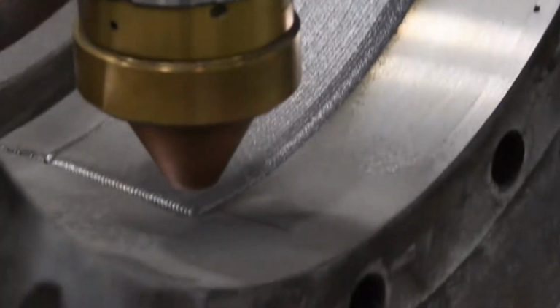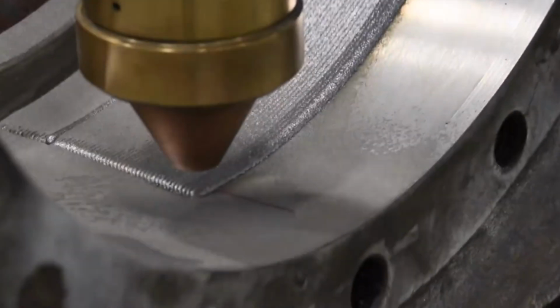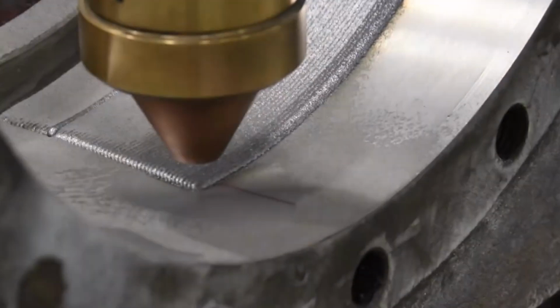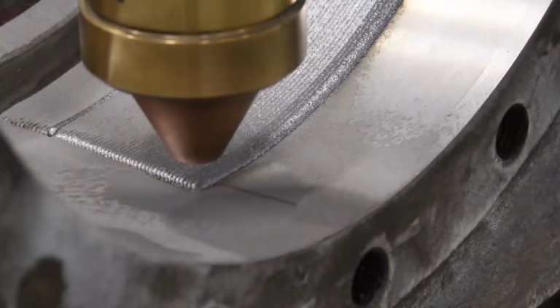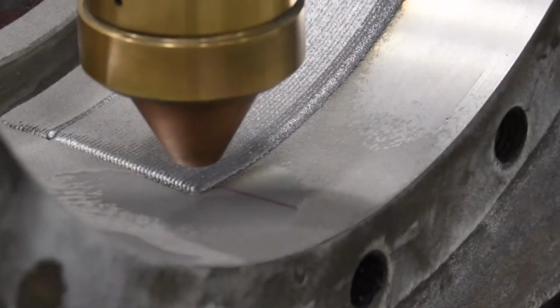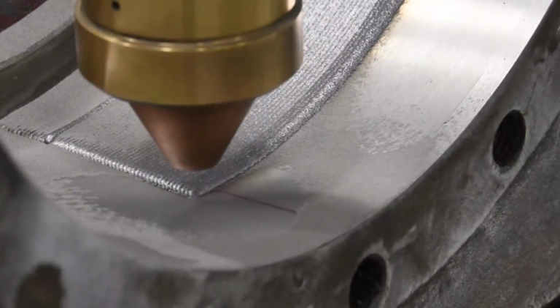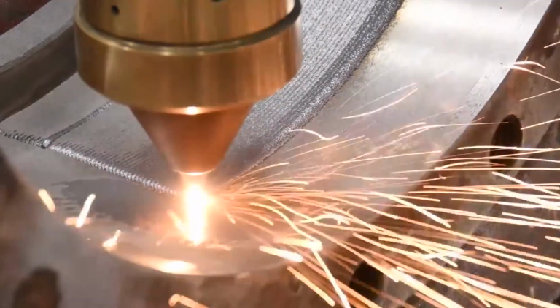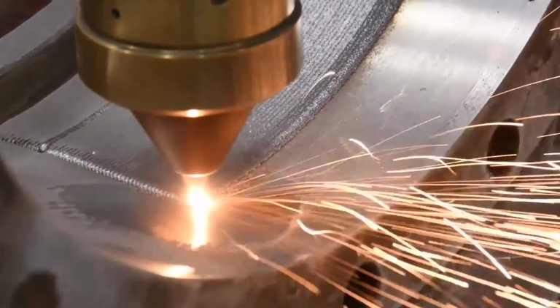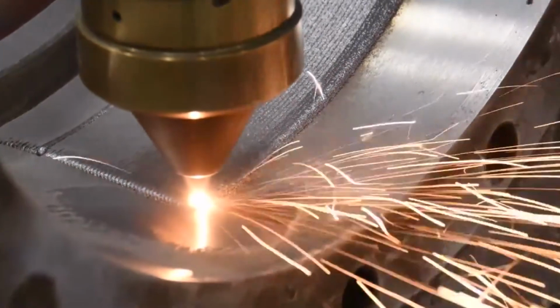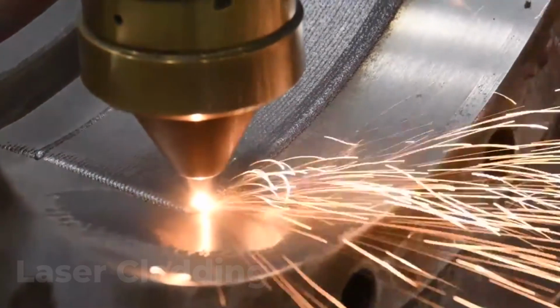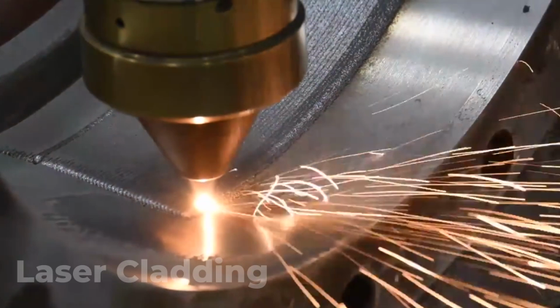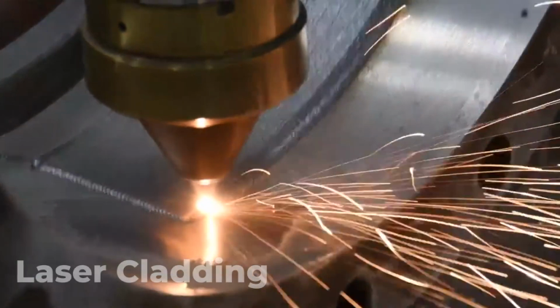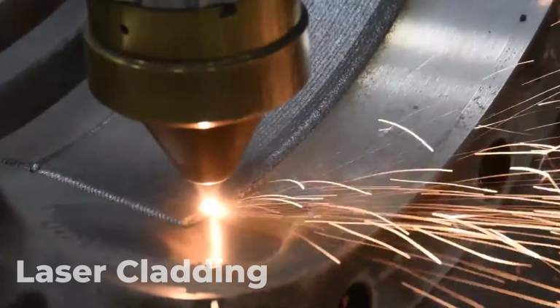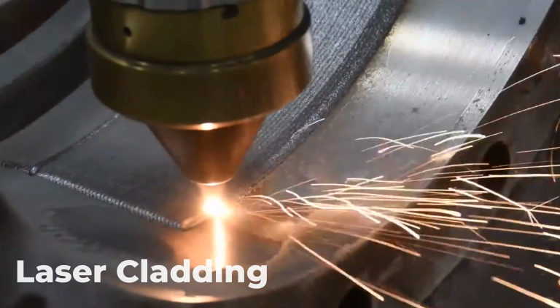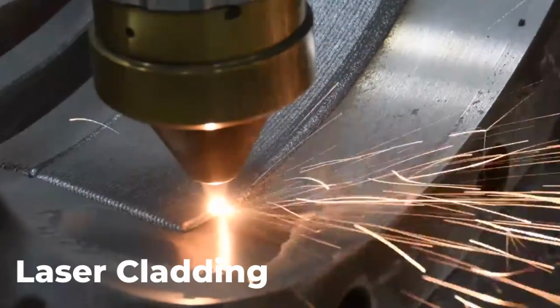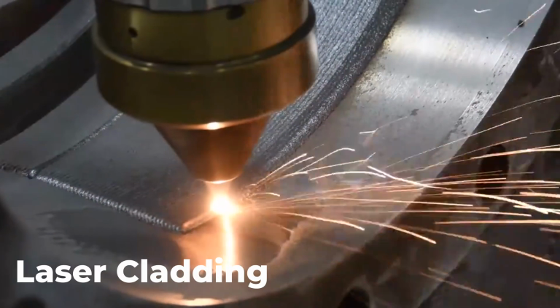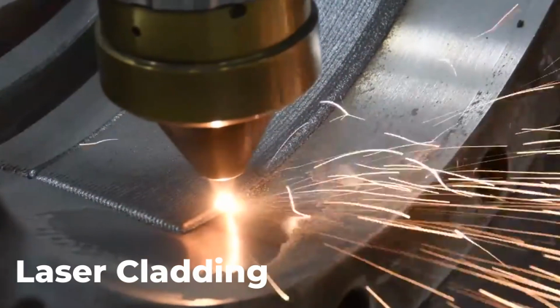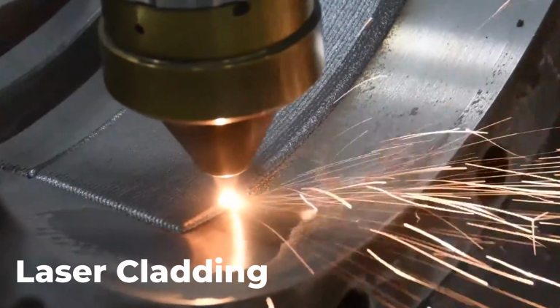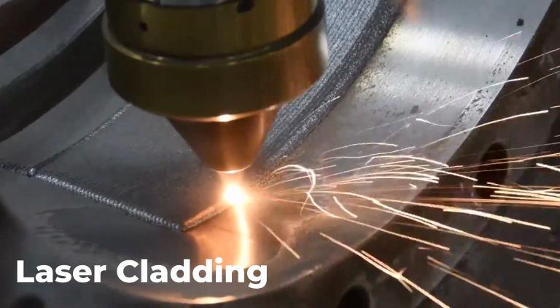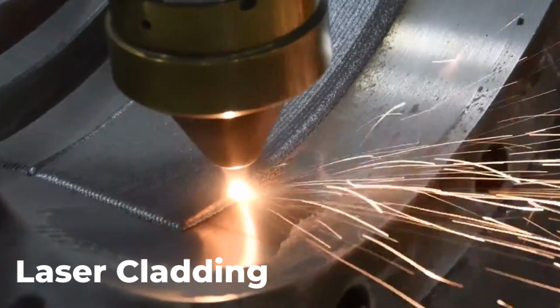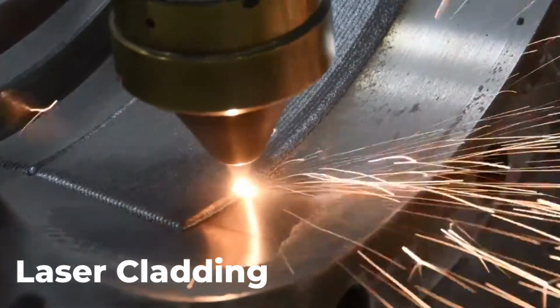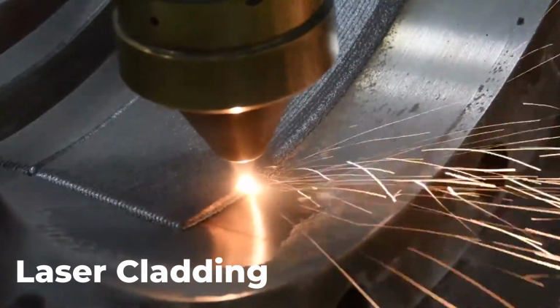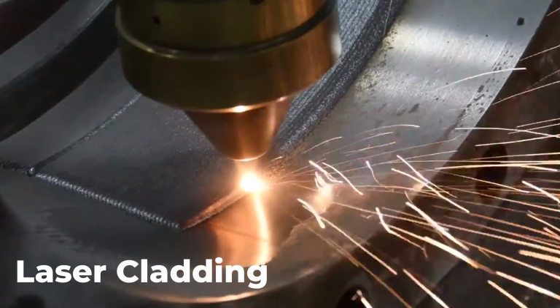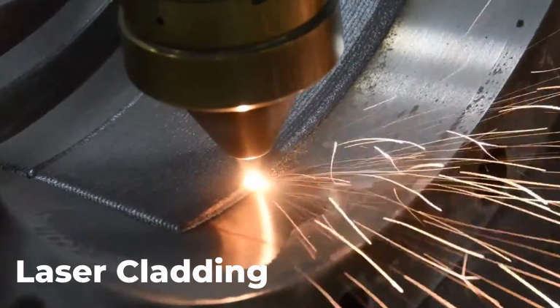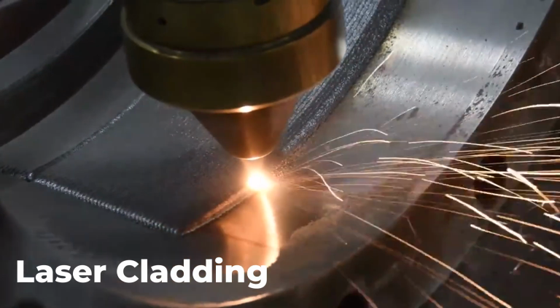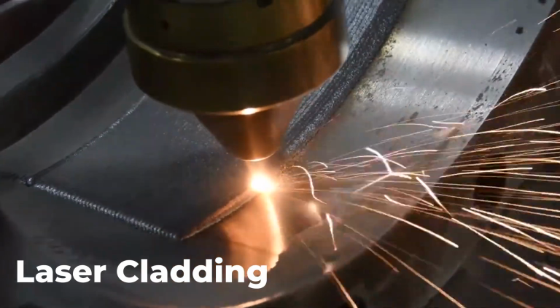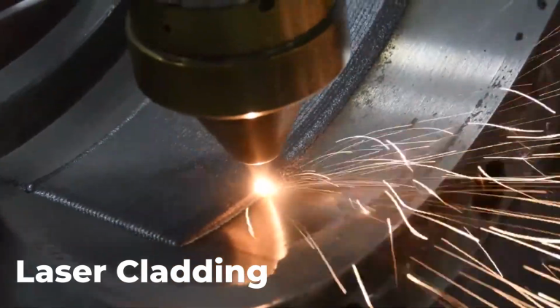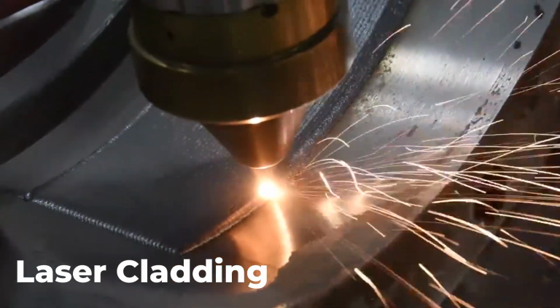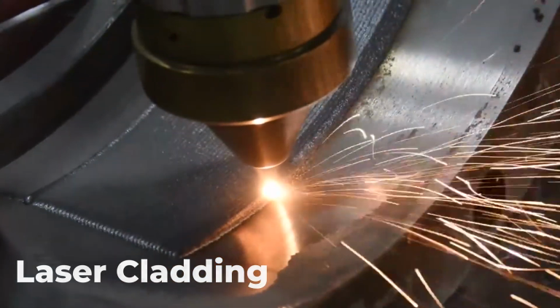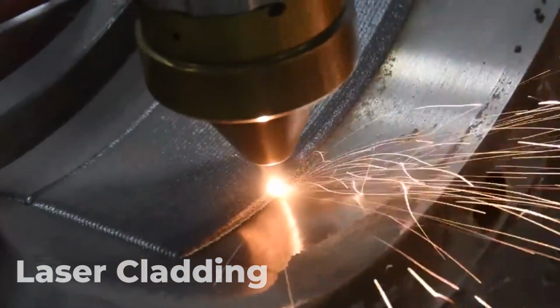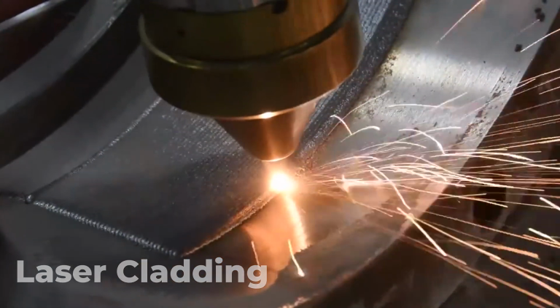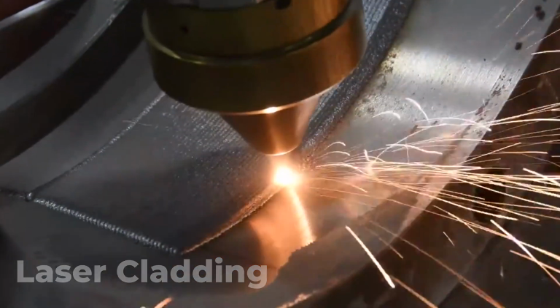Welcome back to Beyond the Weld. Today we're going to be talking about another laser process — laser cladding.